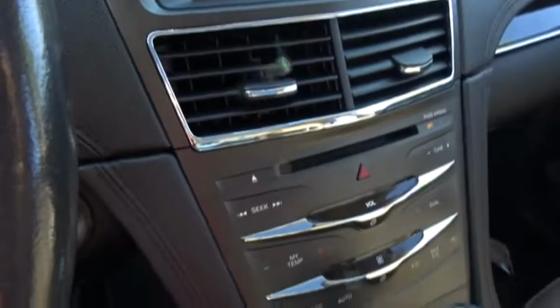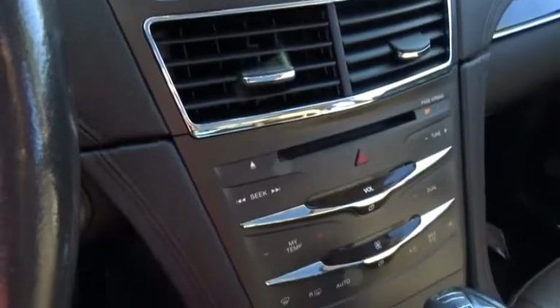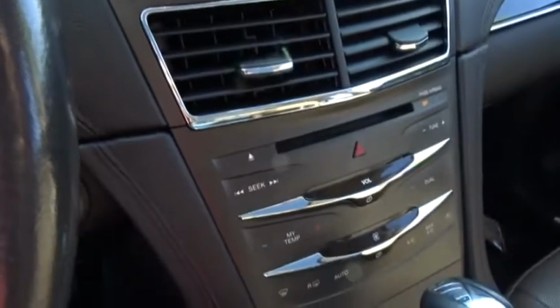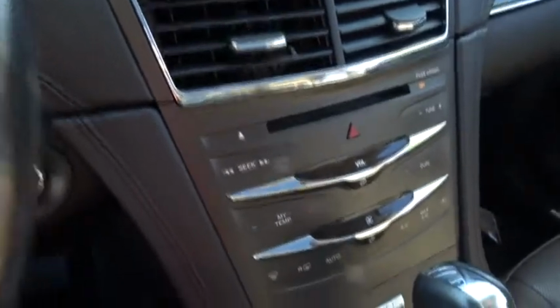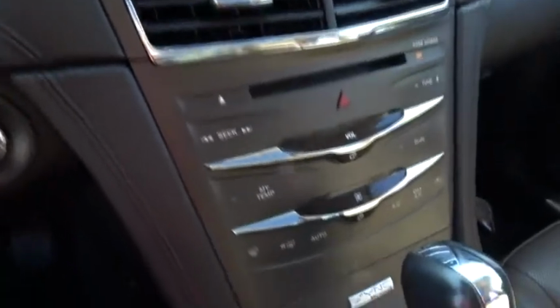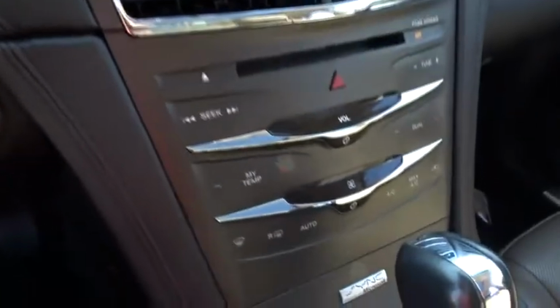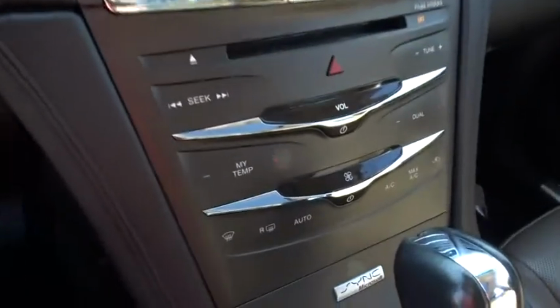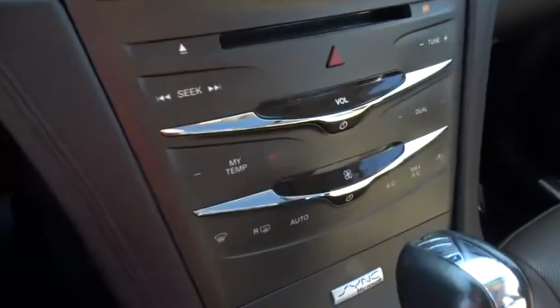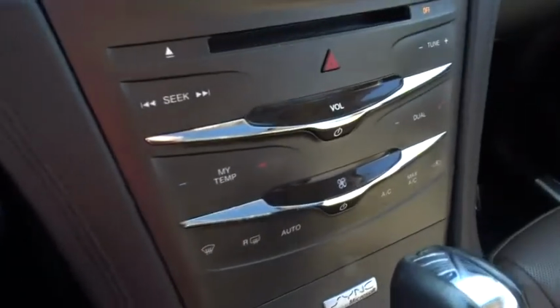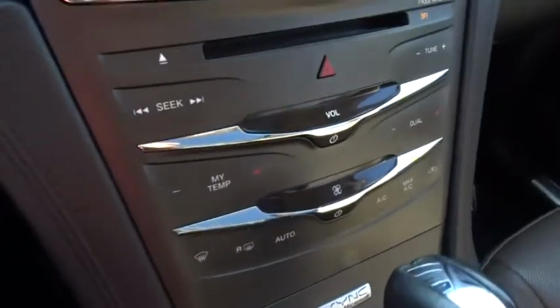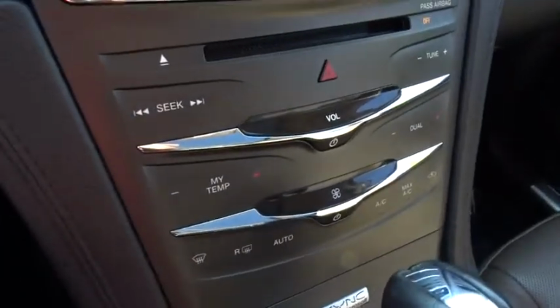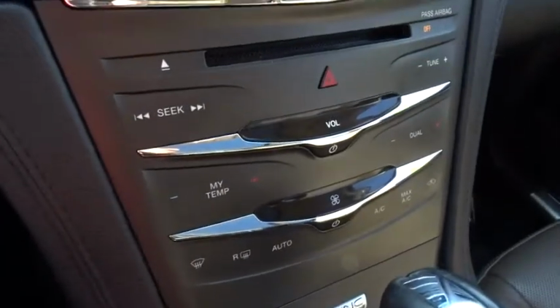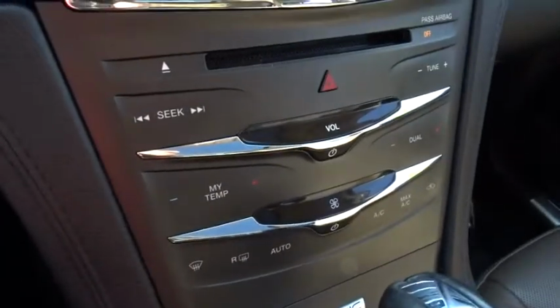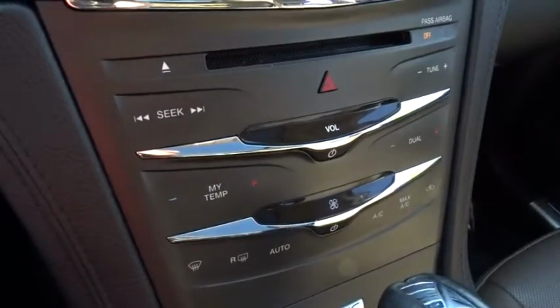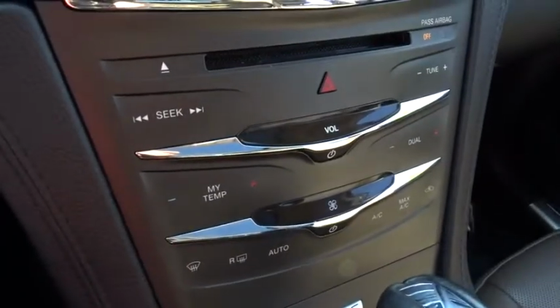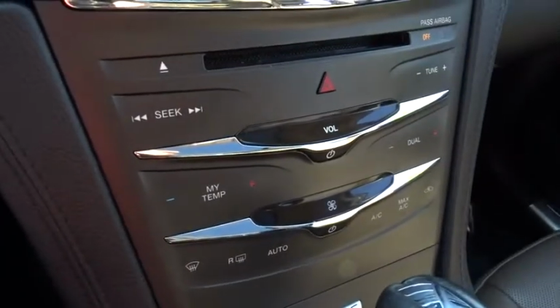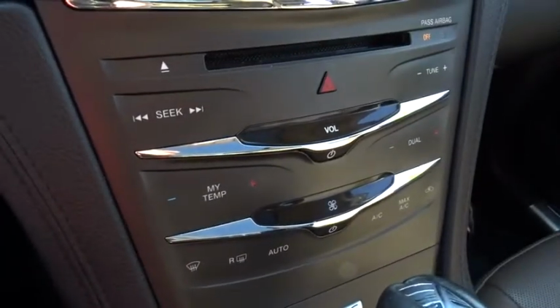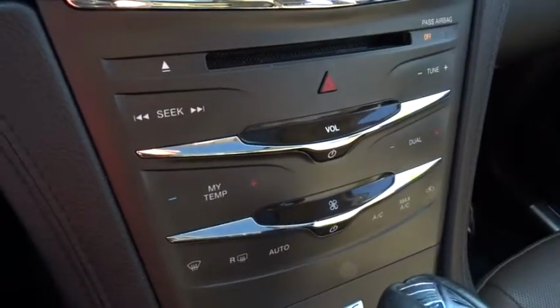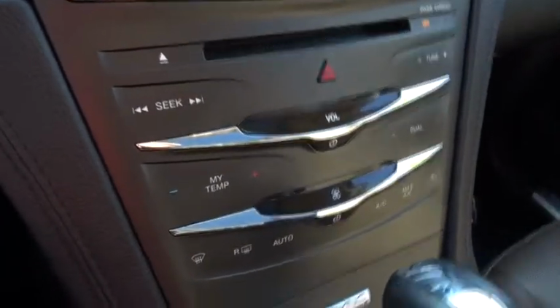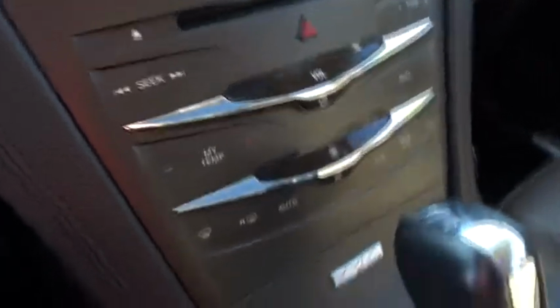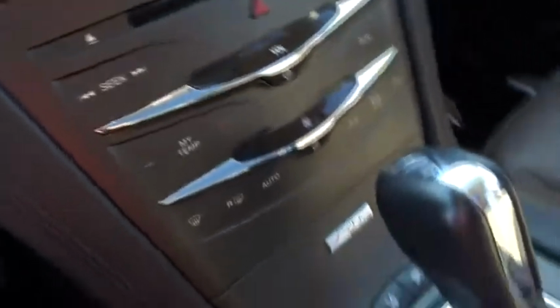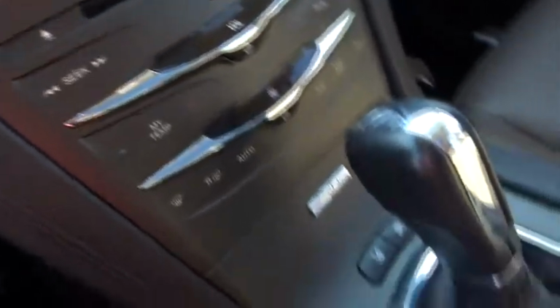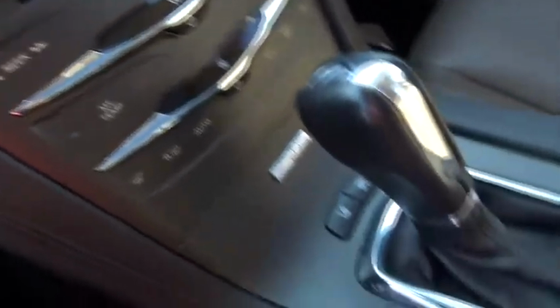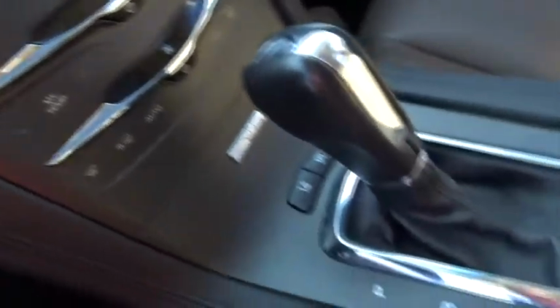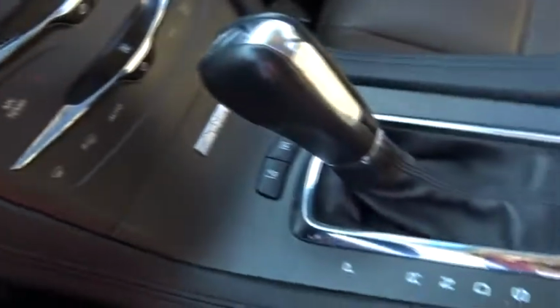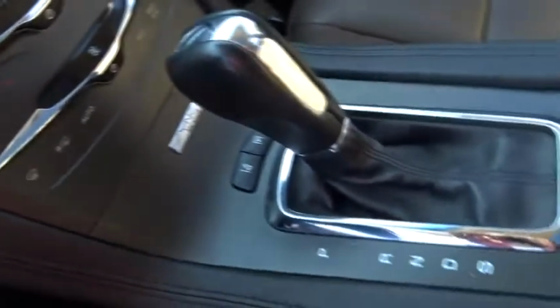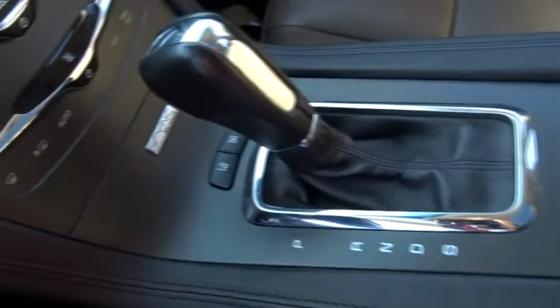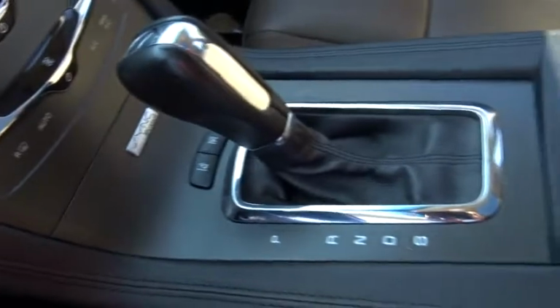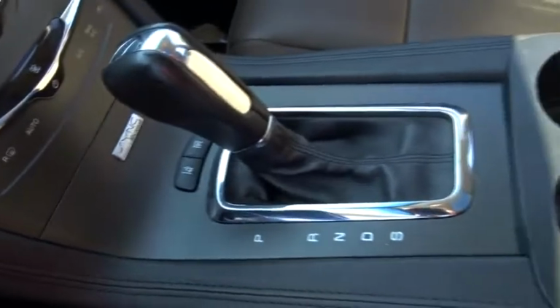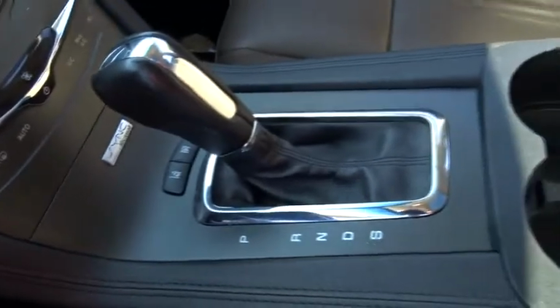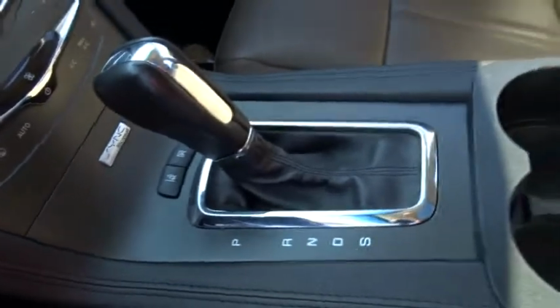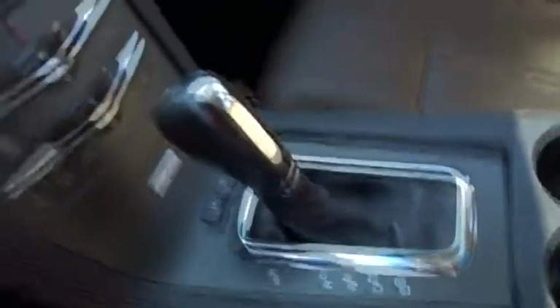Electronic stability control, heated front seat, power windows, rear window defroster, trip computer.